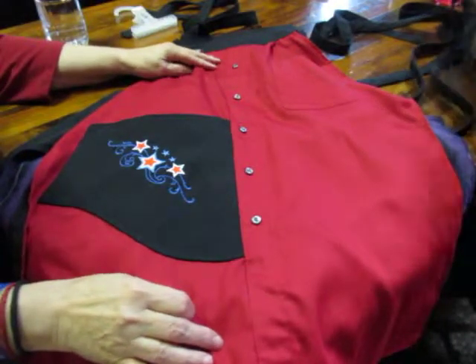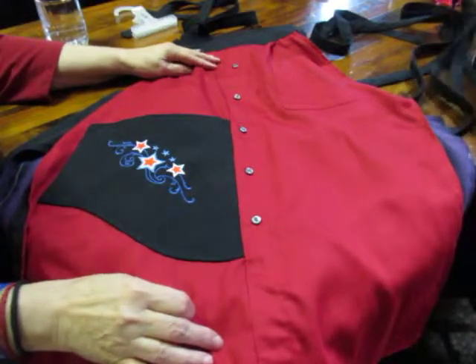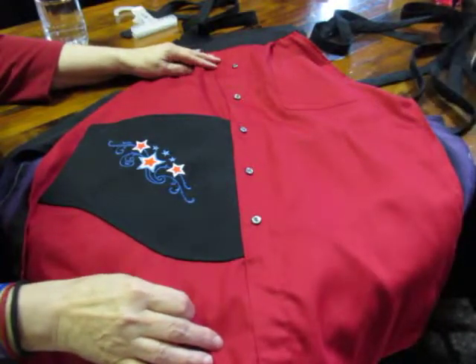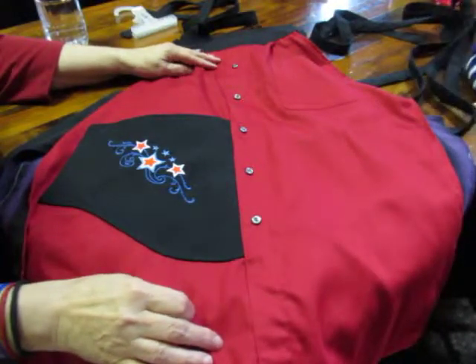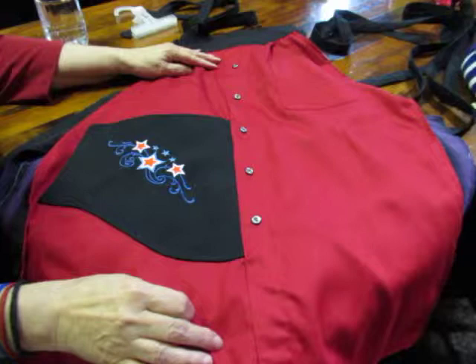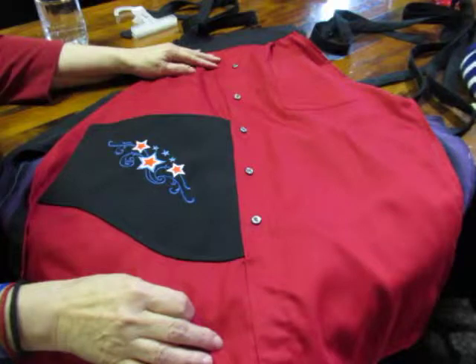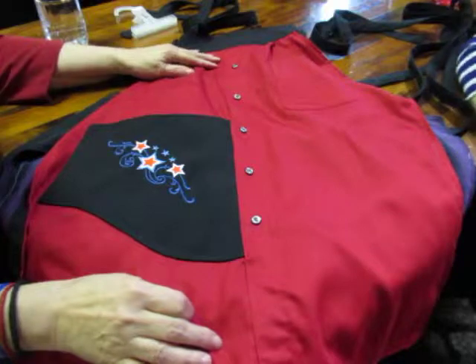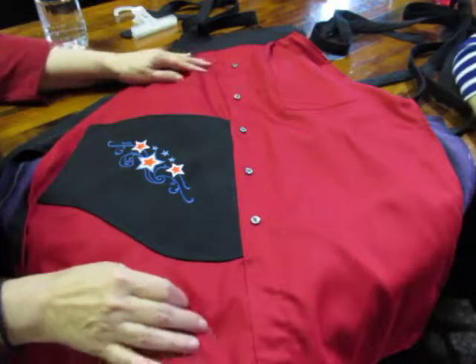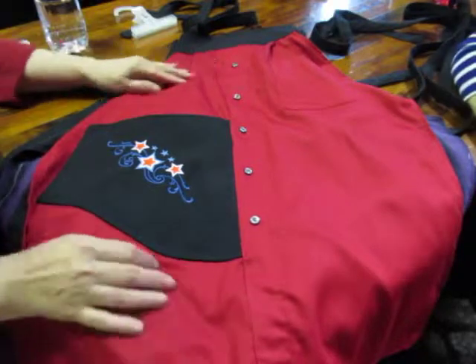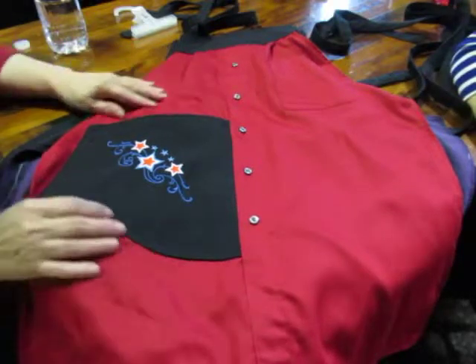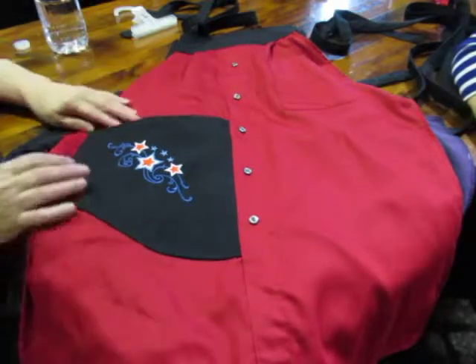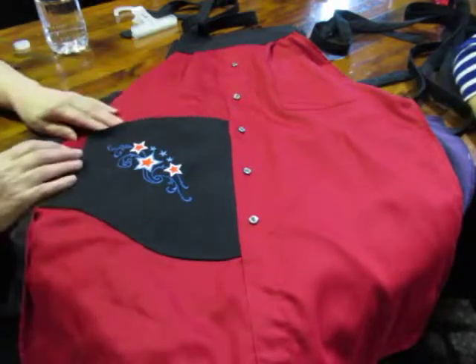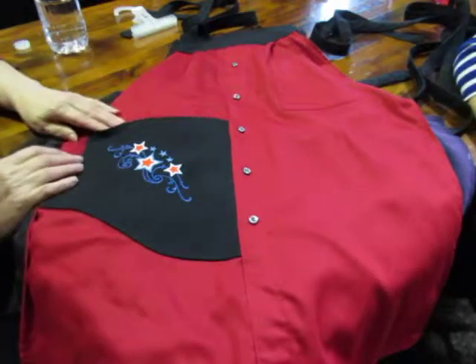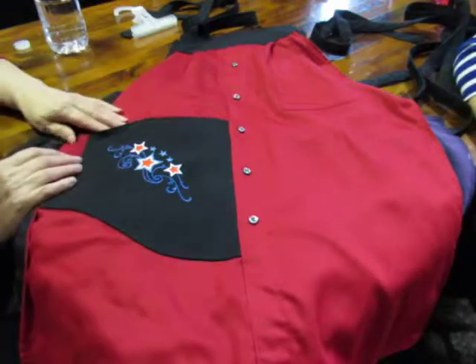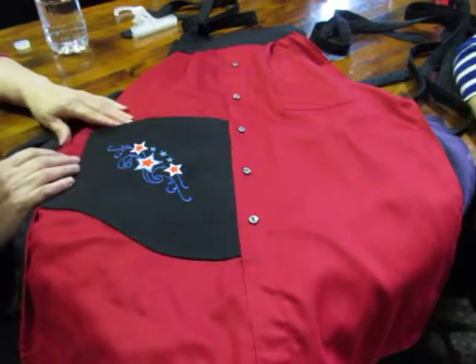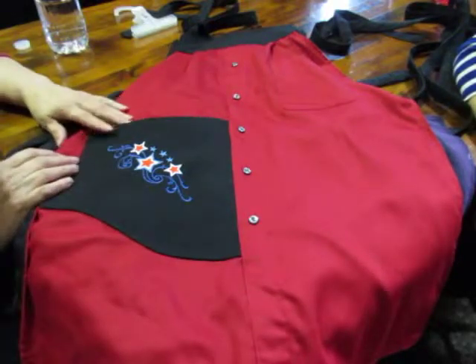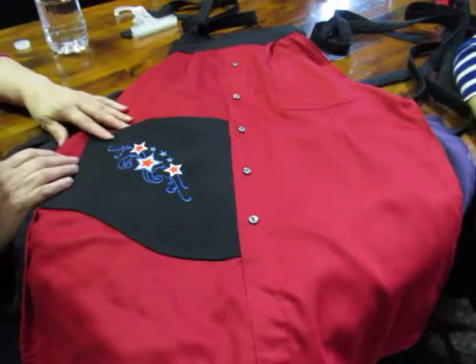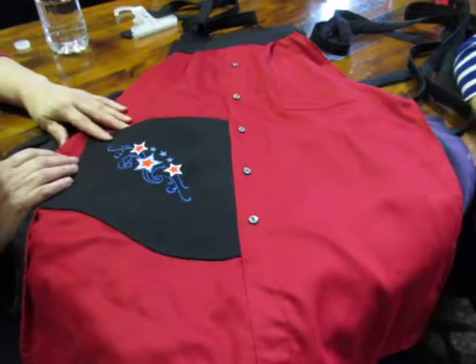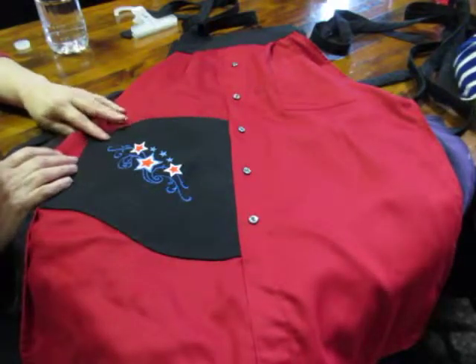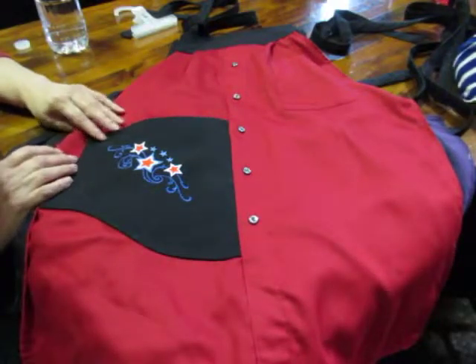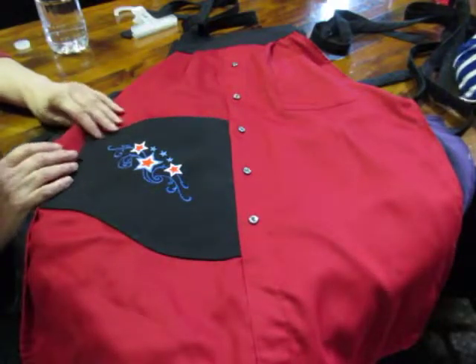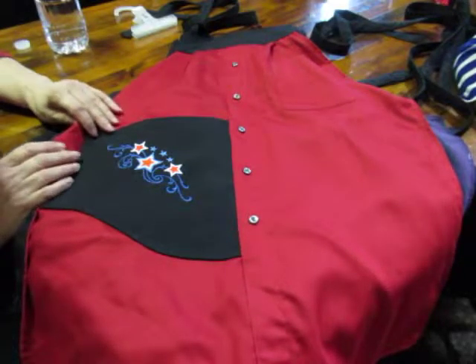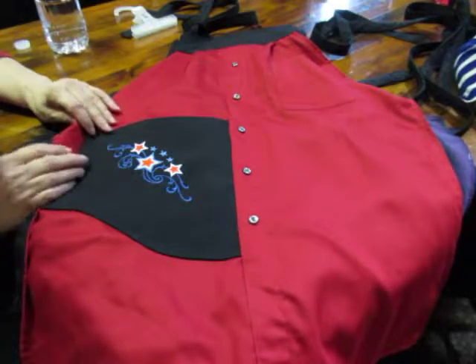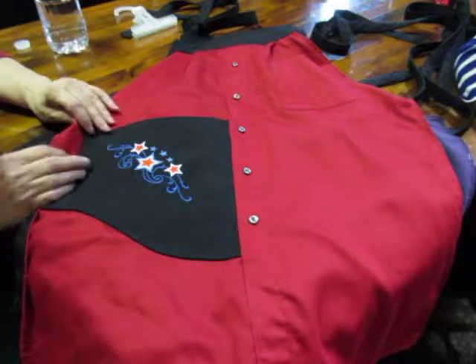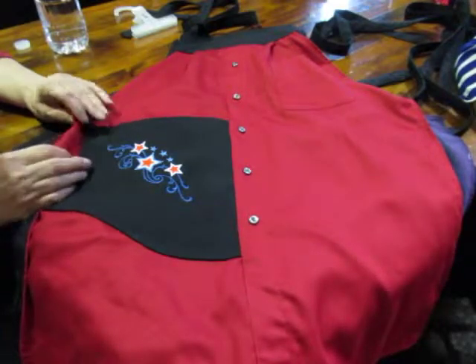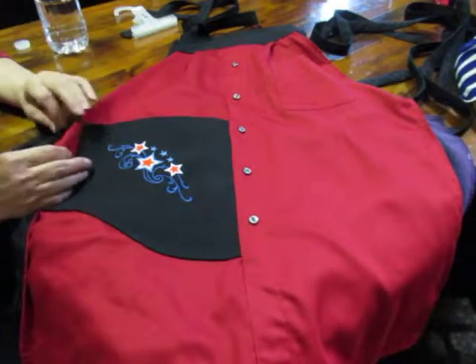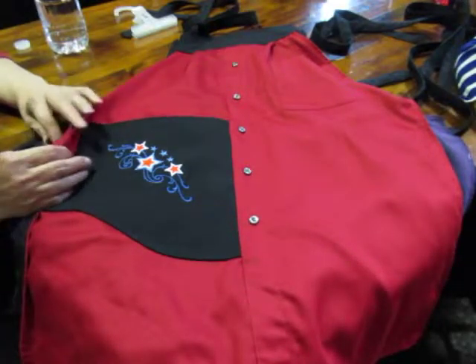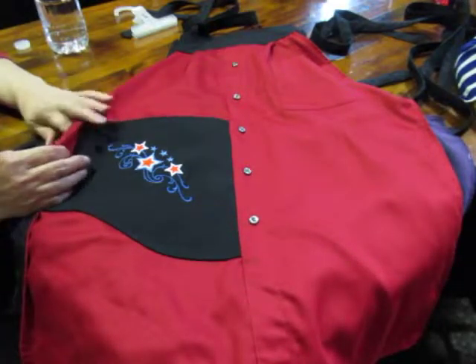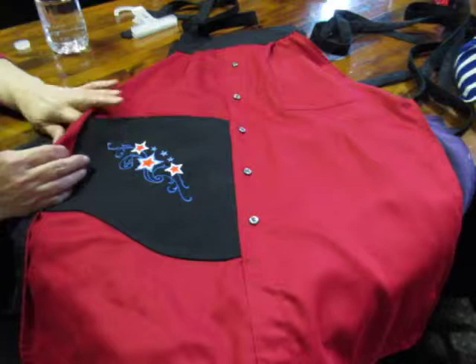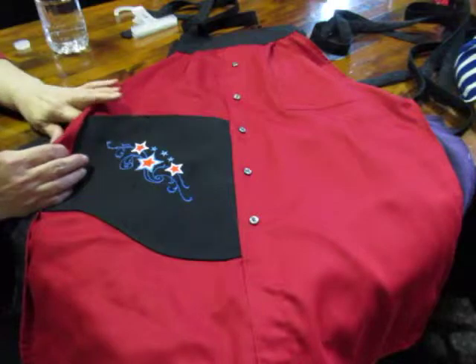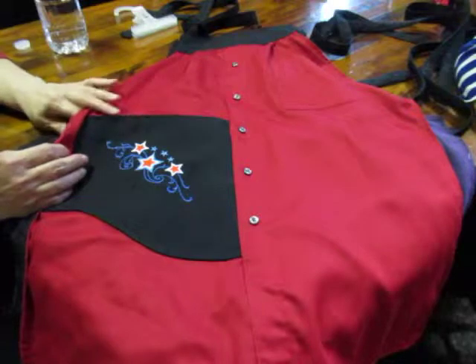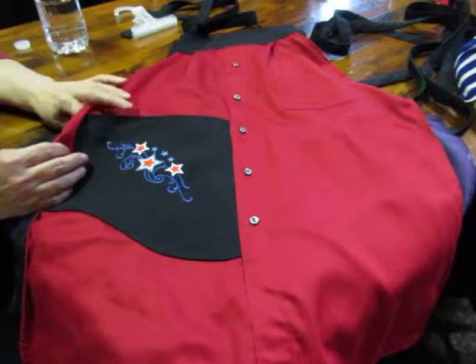Today, Debbie's going to talk to us about some embroidery she's done for some aprons that she and Jennifer have worked on.